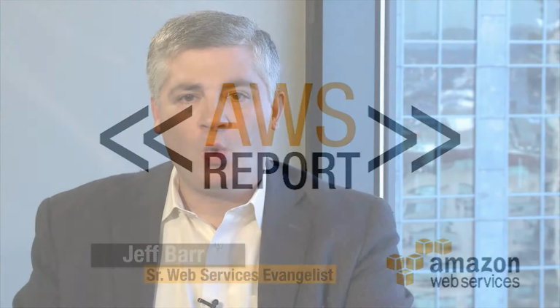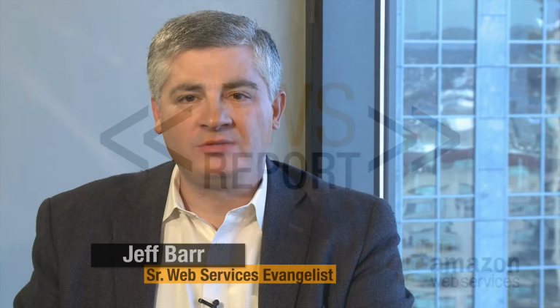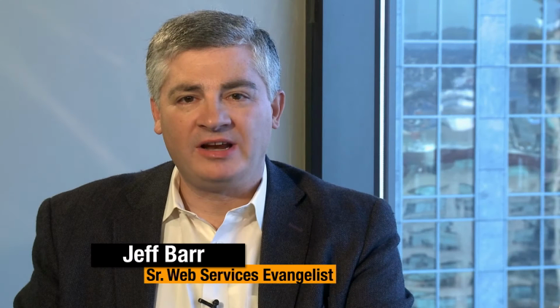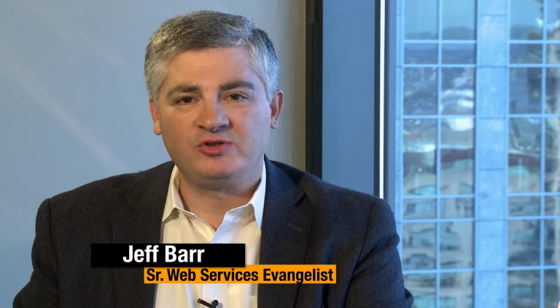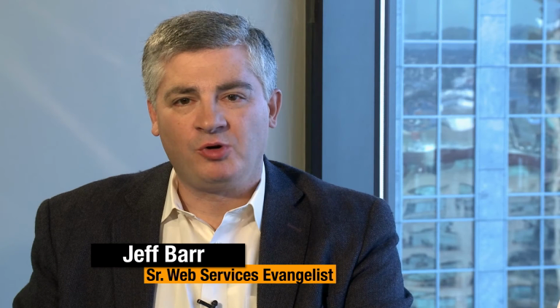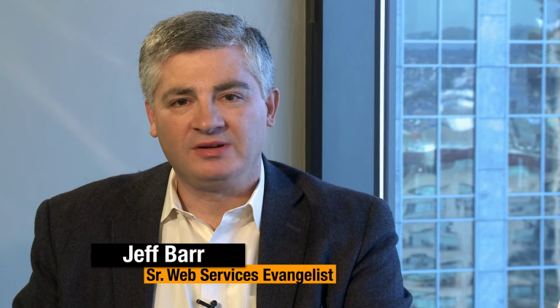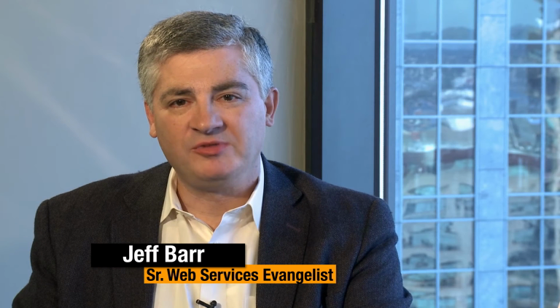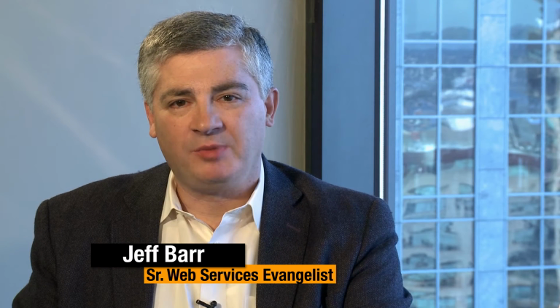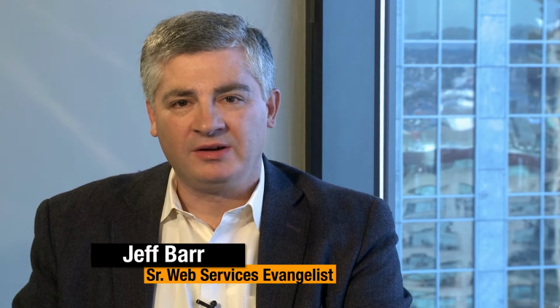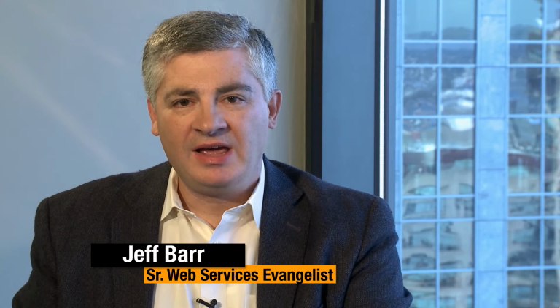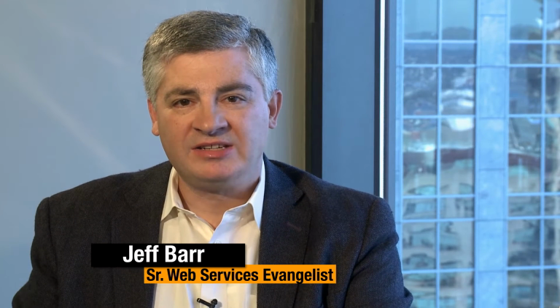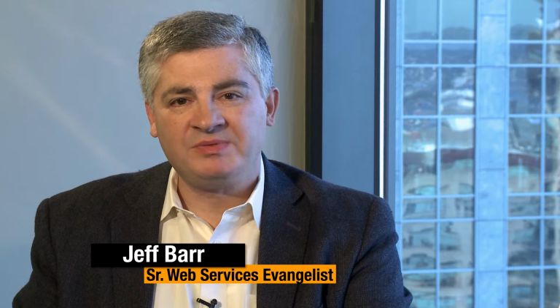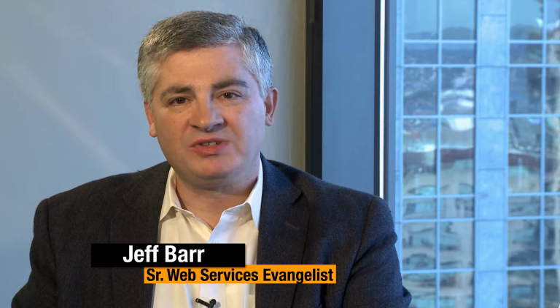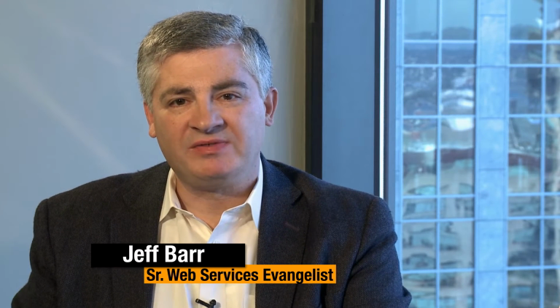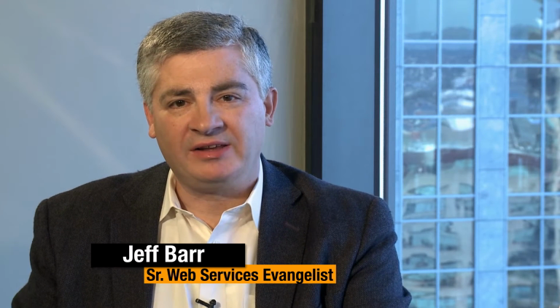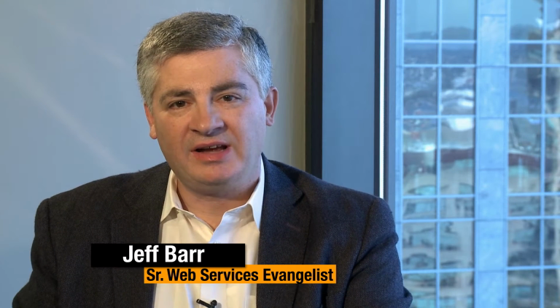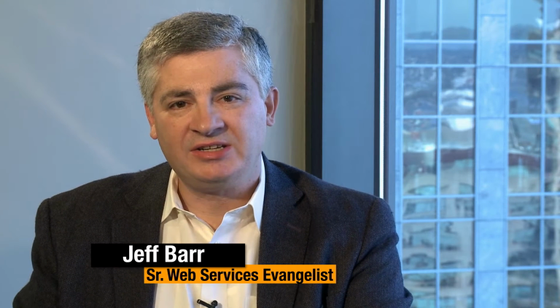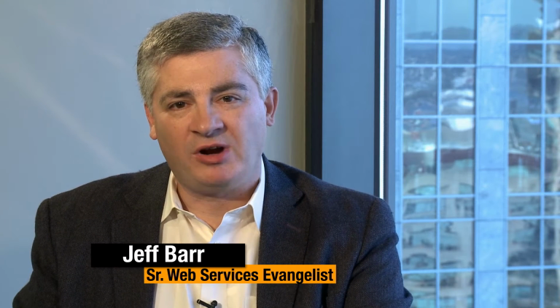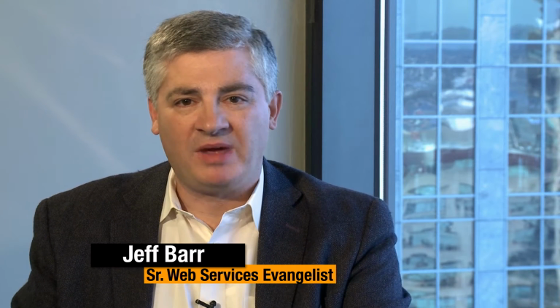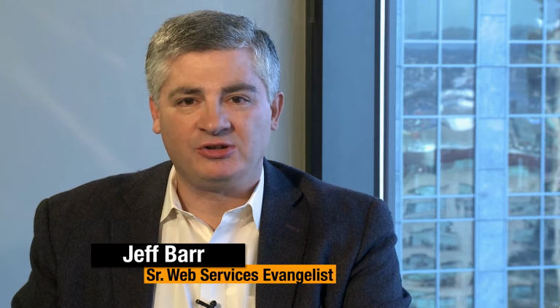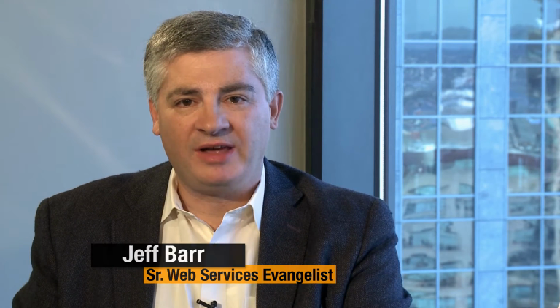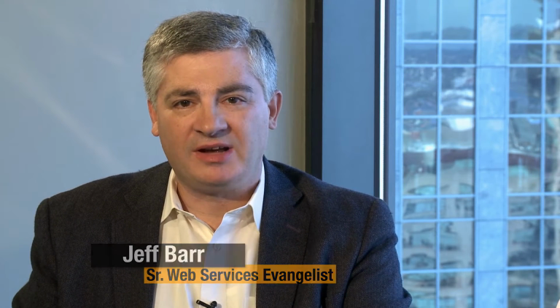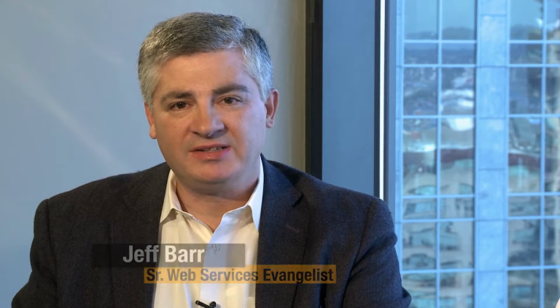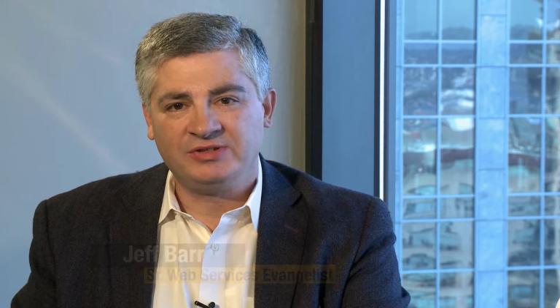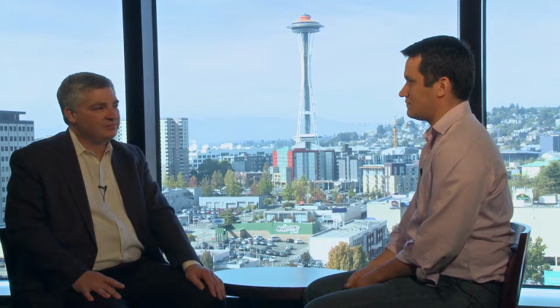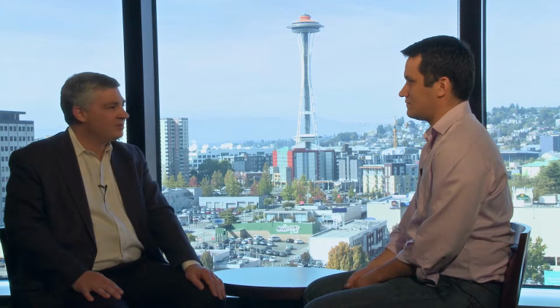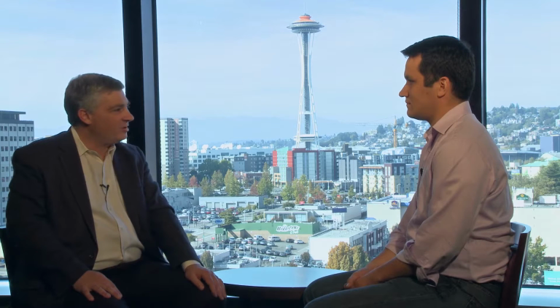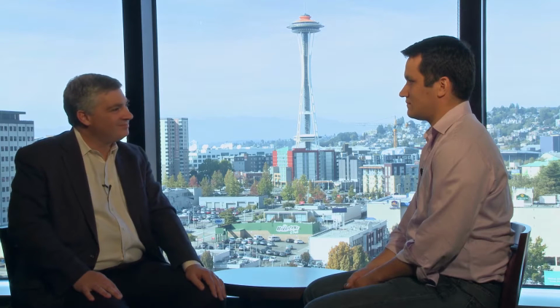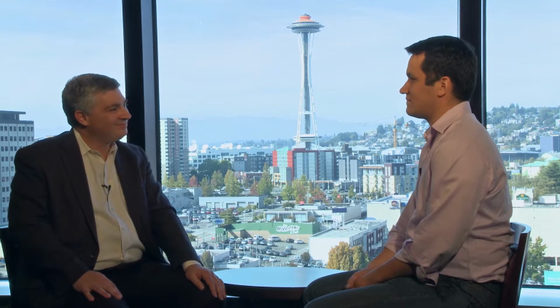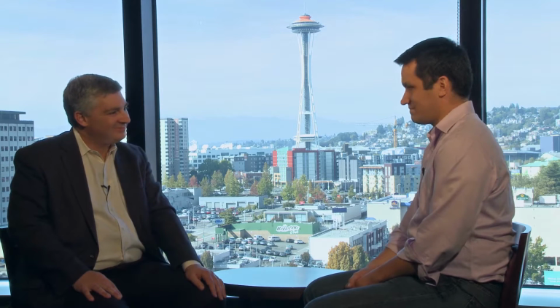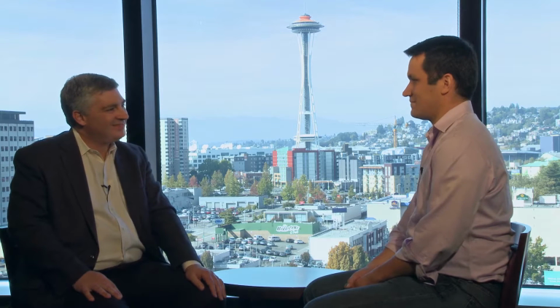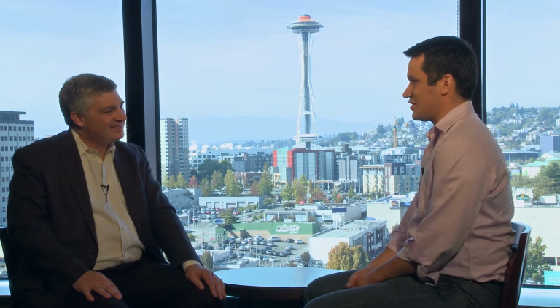Welcome to the AWS Report. I'm Jeff Barr. Today I'm speaking with Steven Elliott, a senior product manager on the Amazon EC2 team. Welcome. Thanks Jeff.